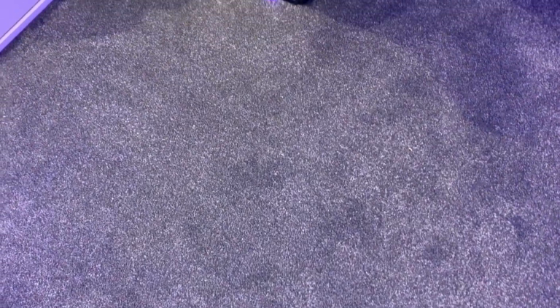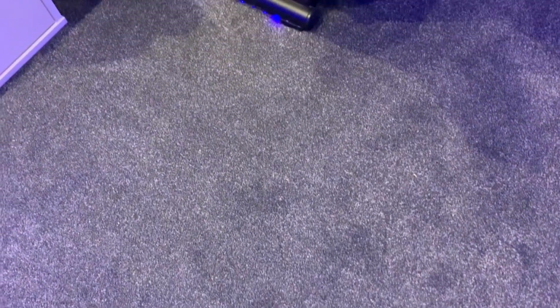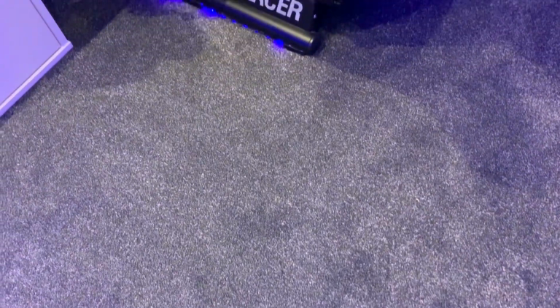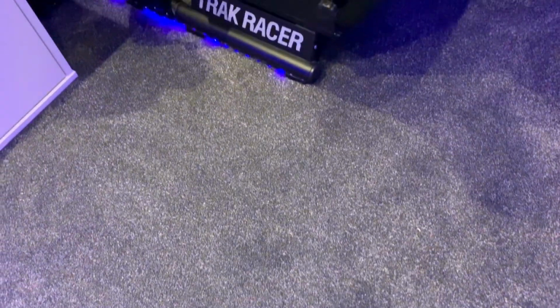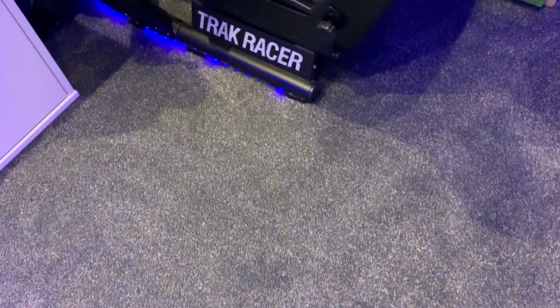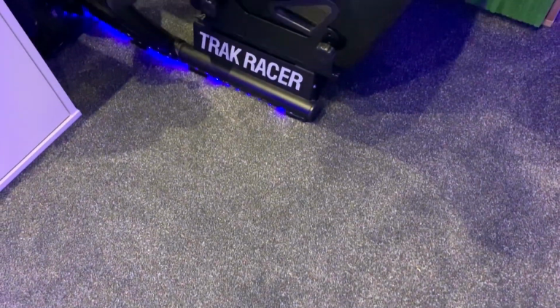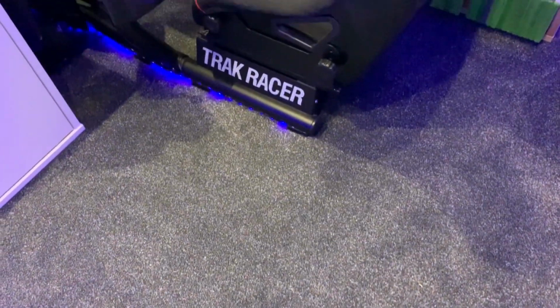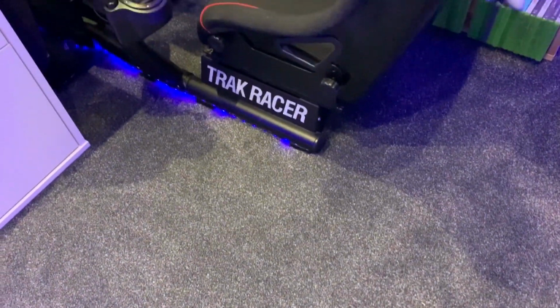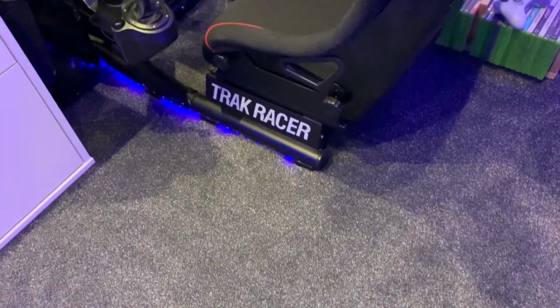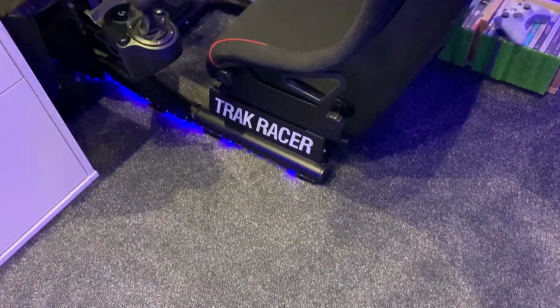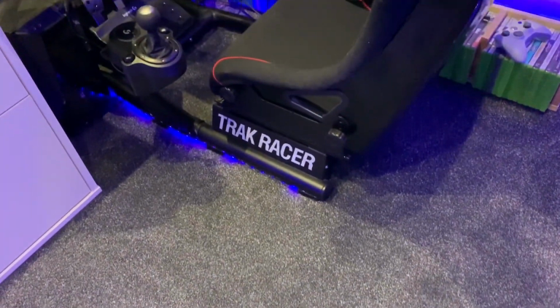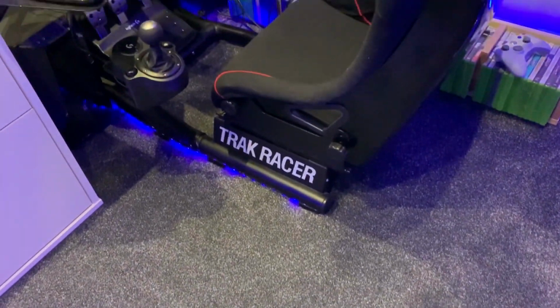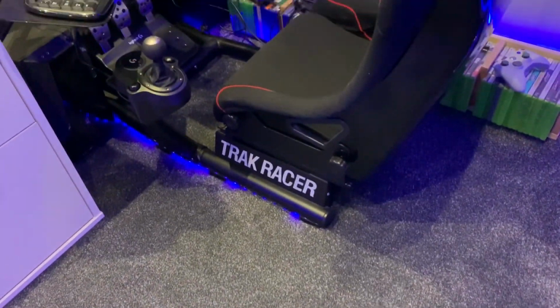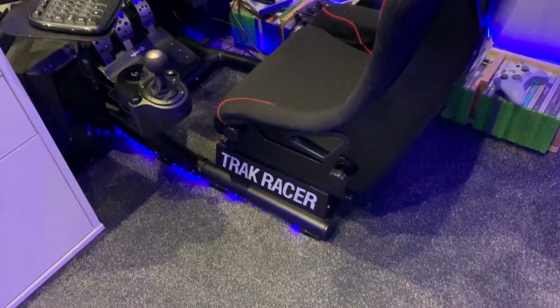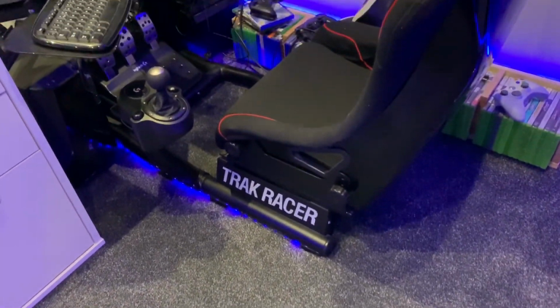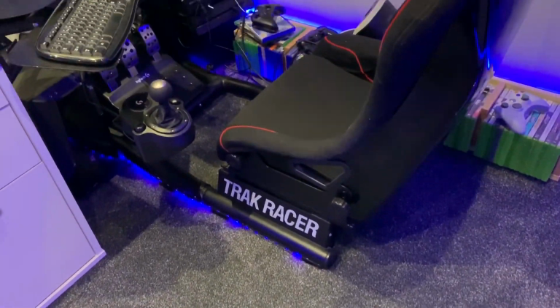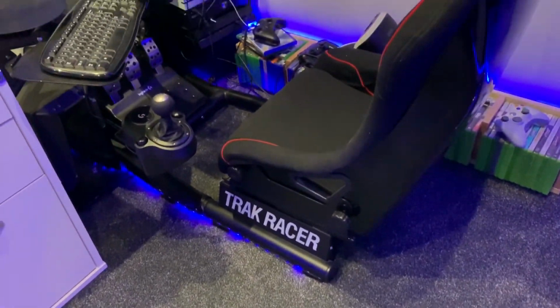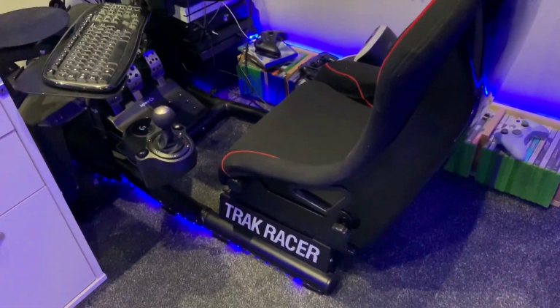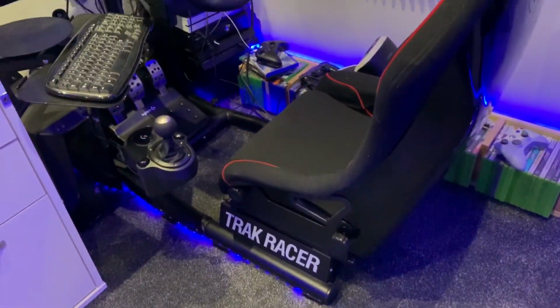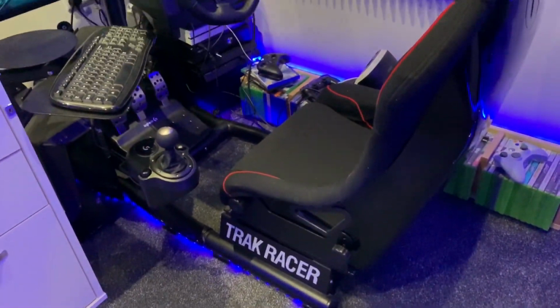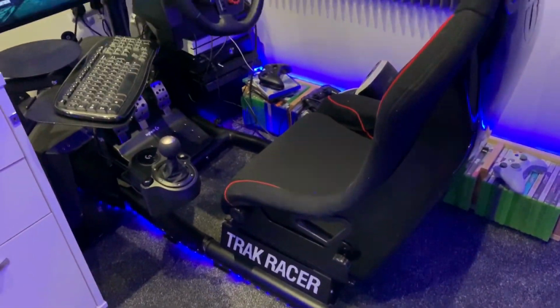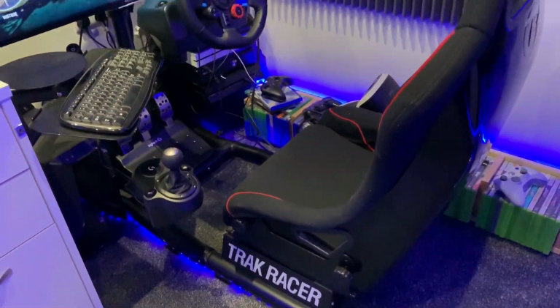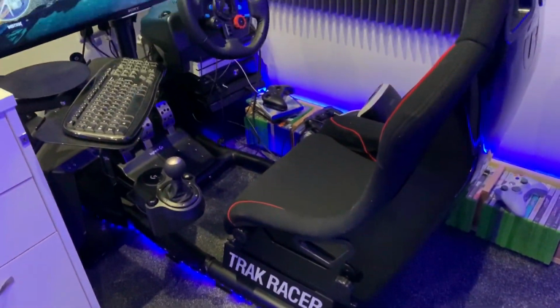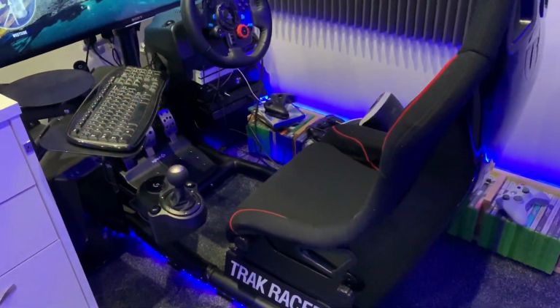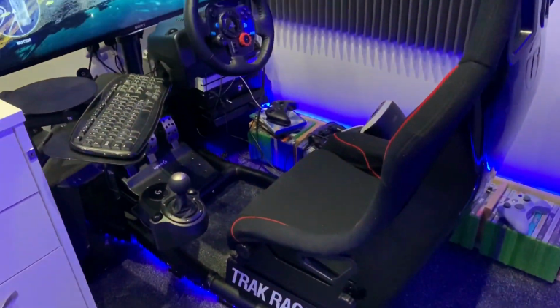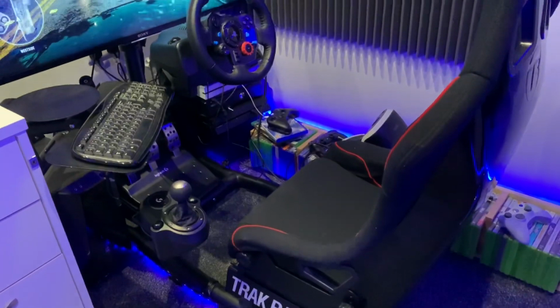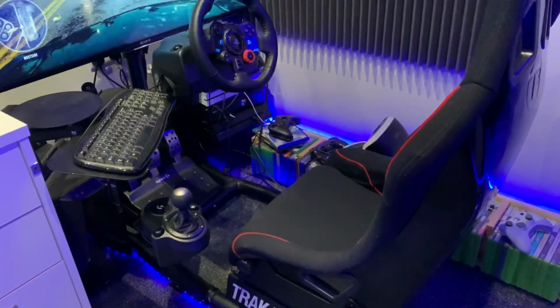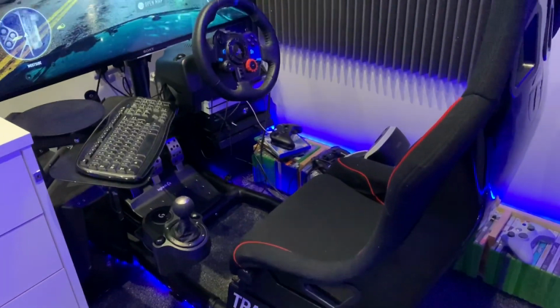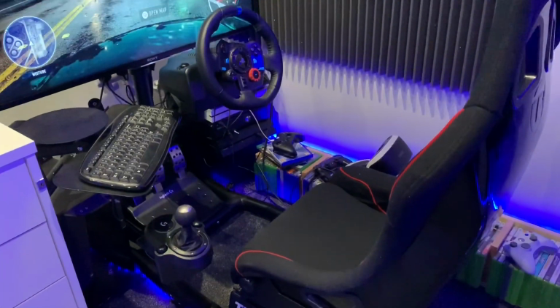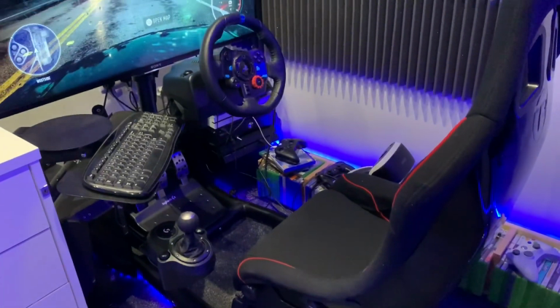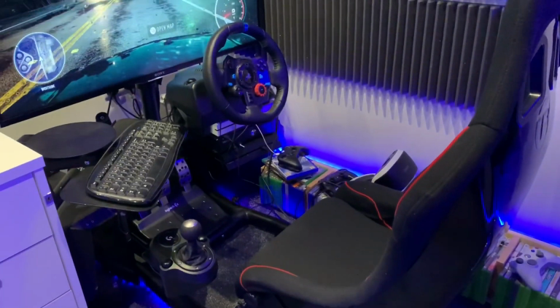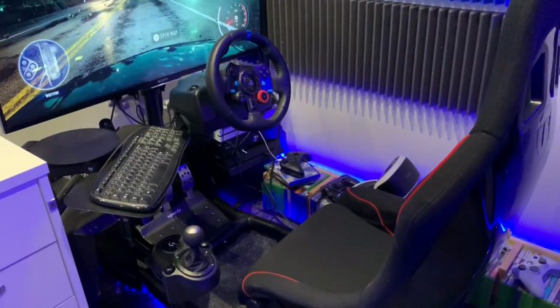Welcome to GriffoMedia.com, my name is Griffo, thank you for checking out my channel. There is my racing rig.